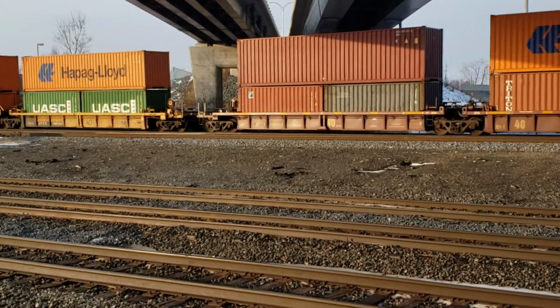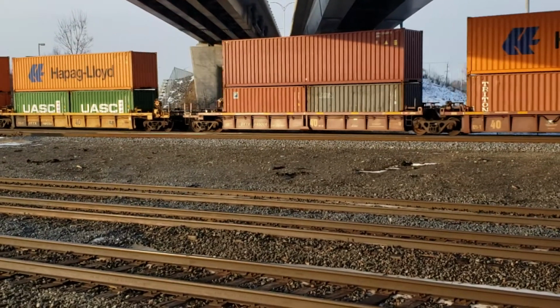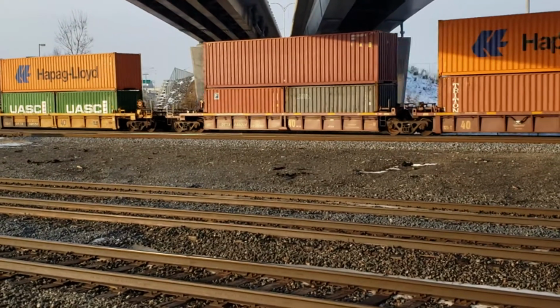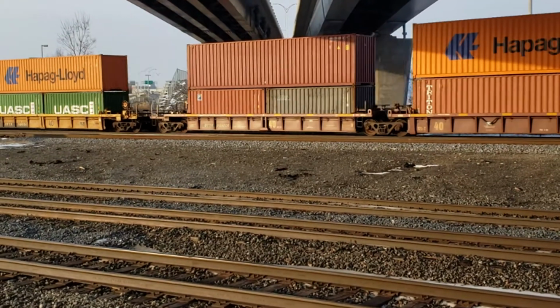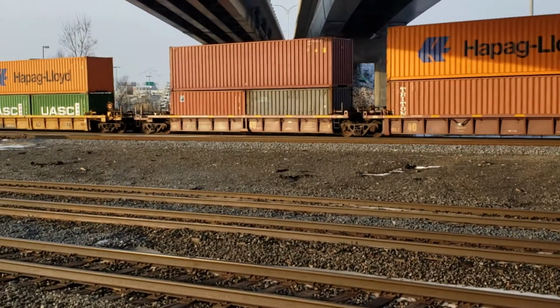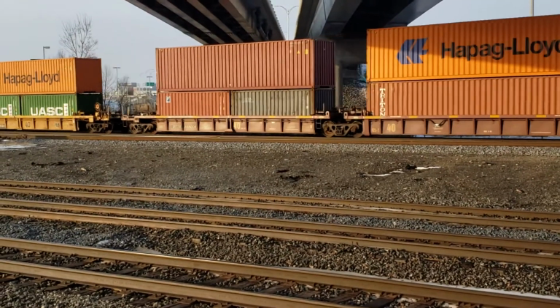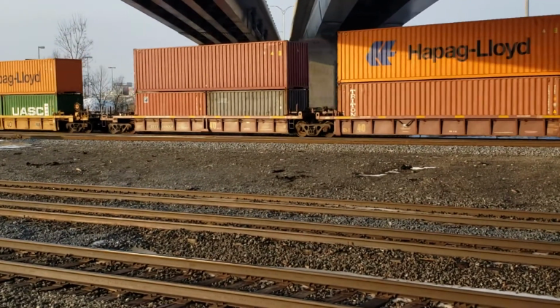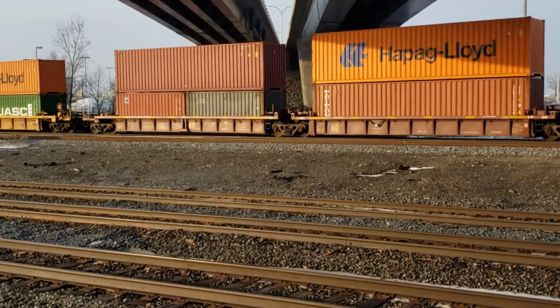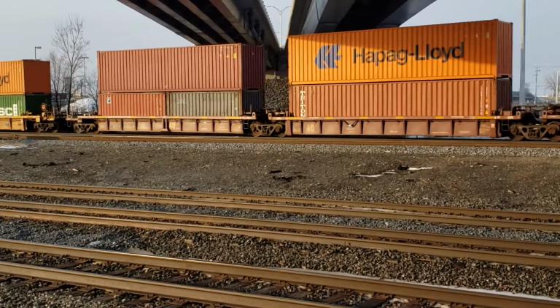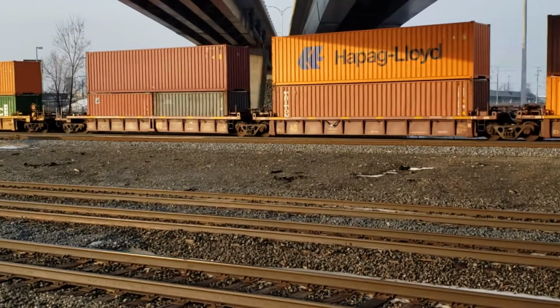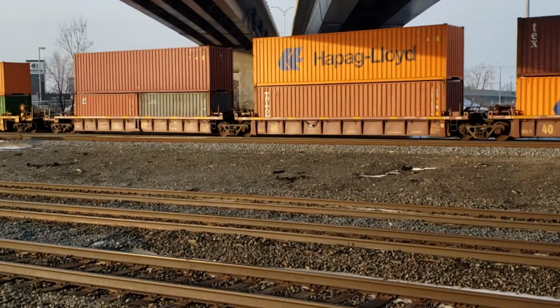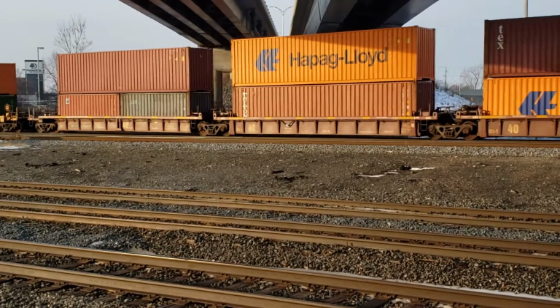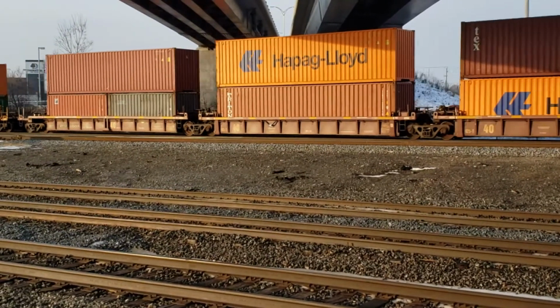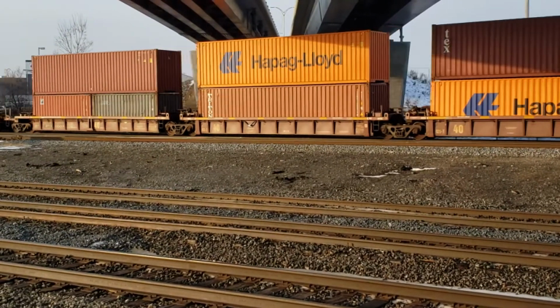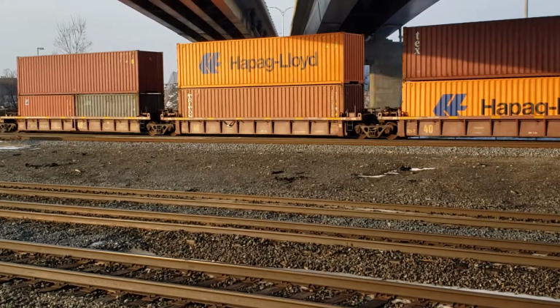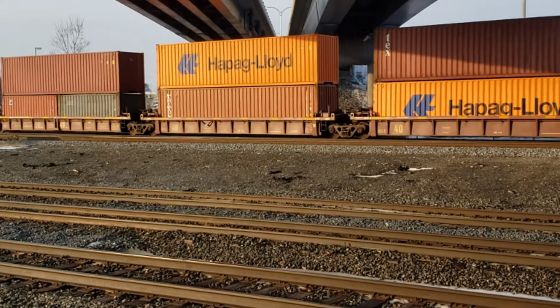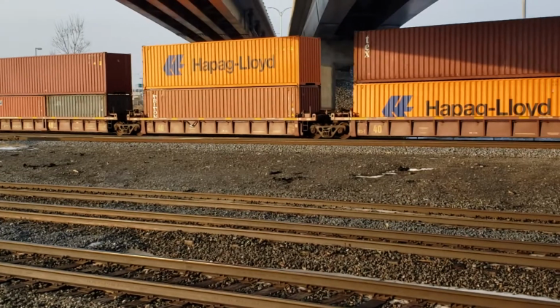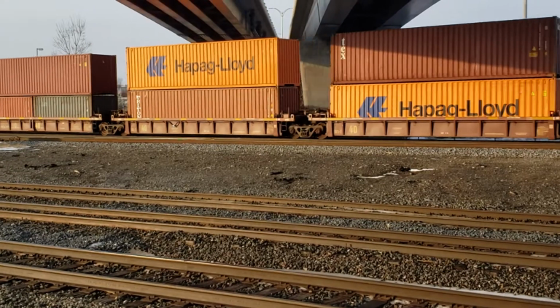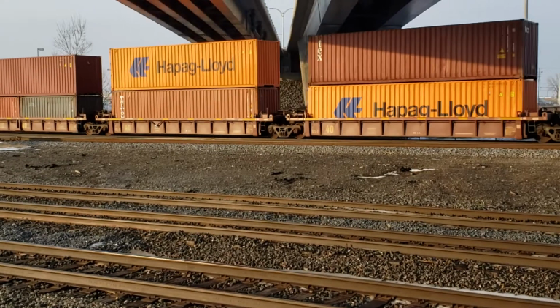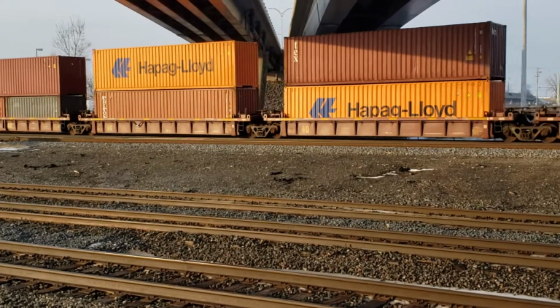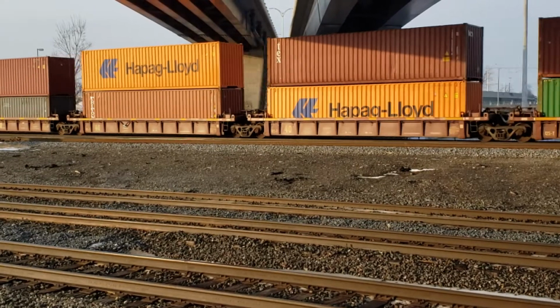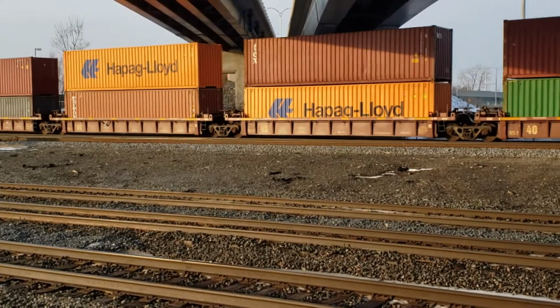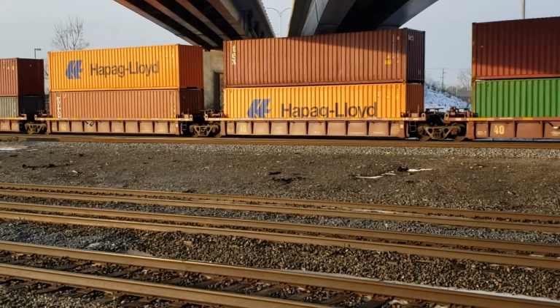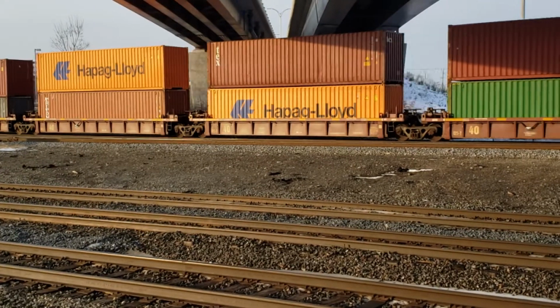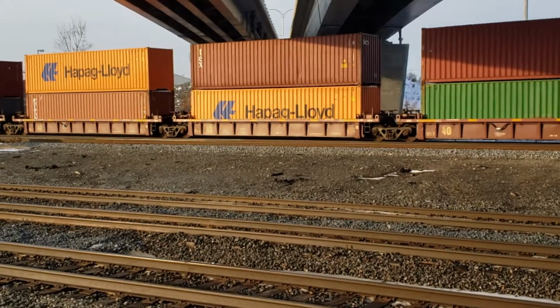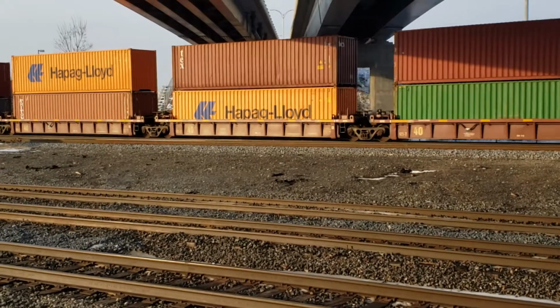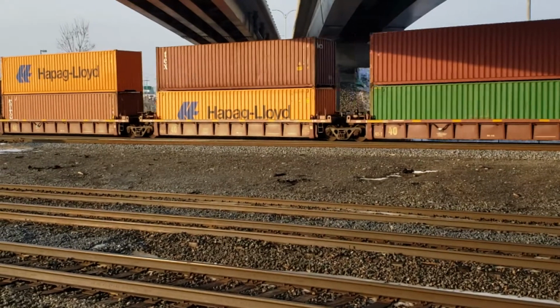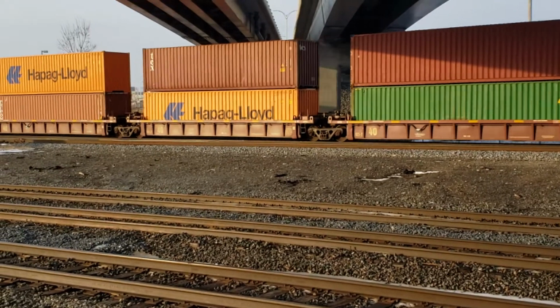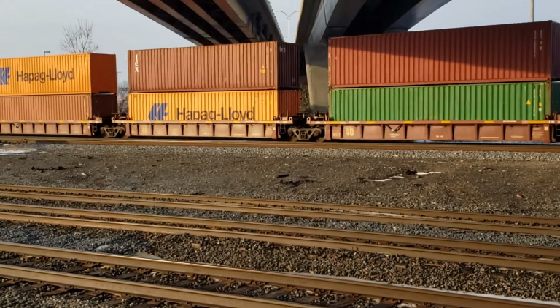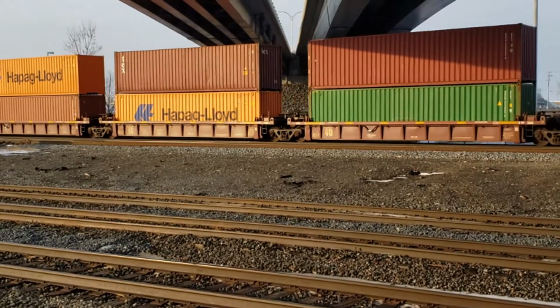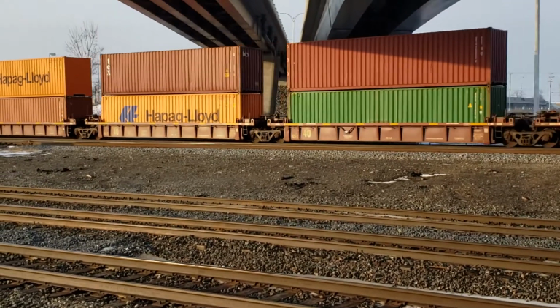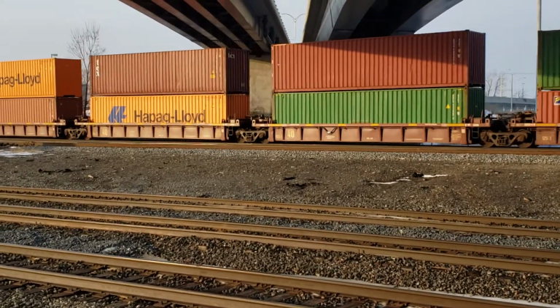So they have an outer skin, and then they have the inner frame, and the frame is what takes the structural load.